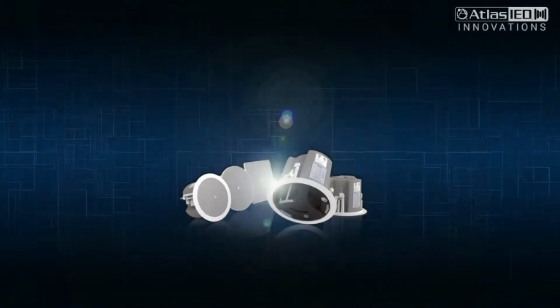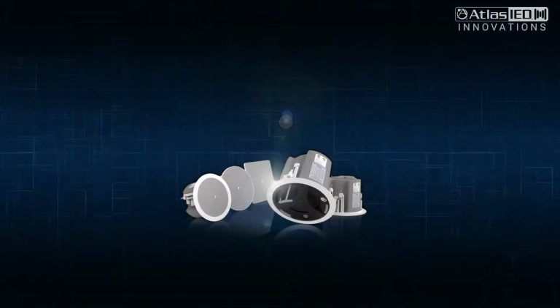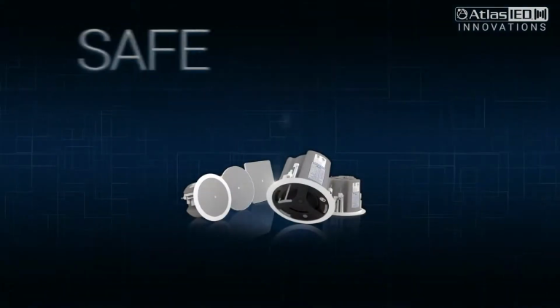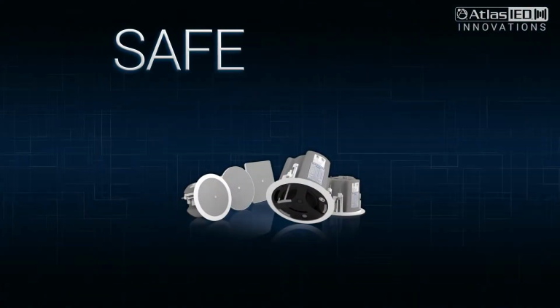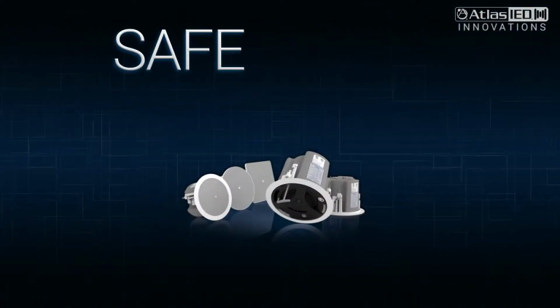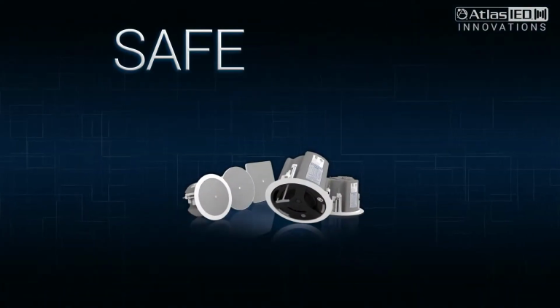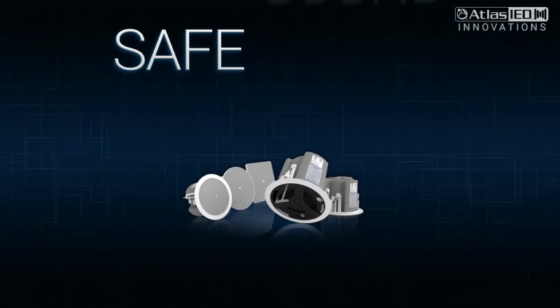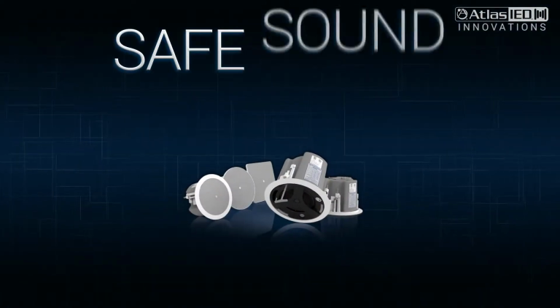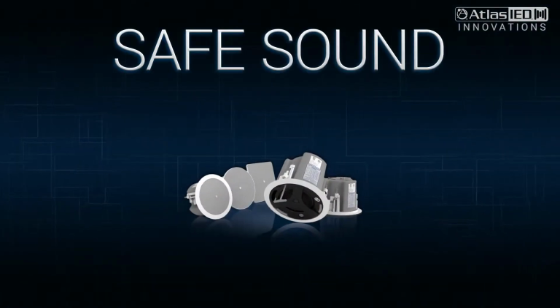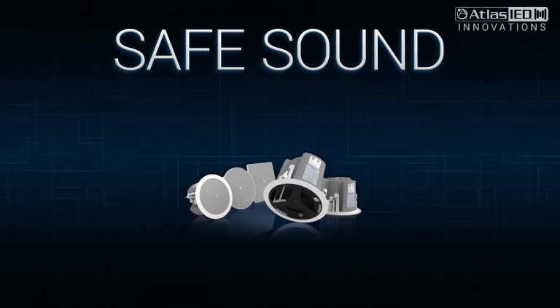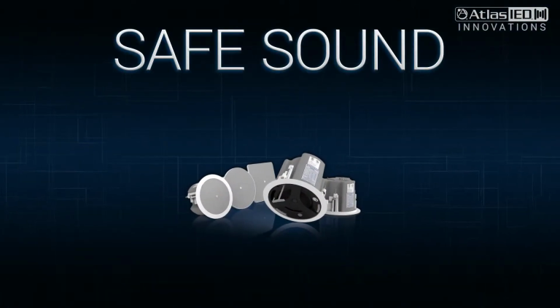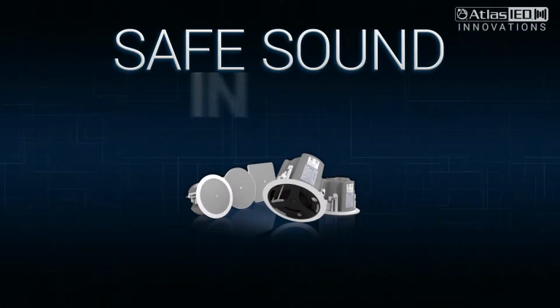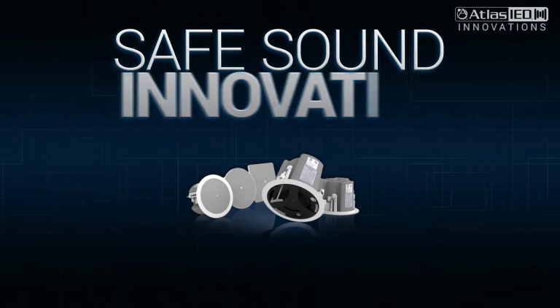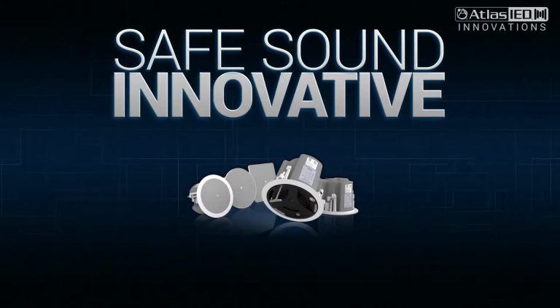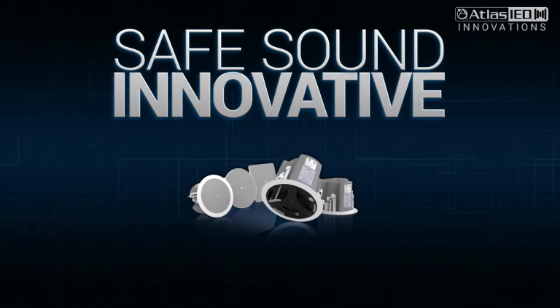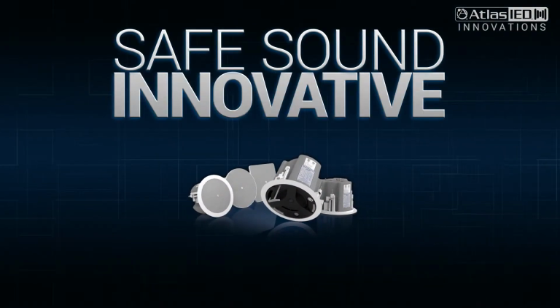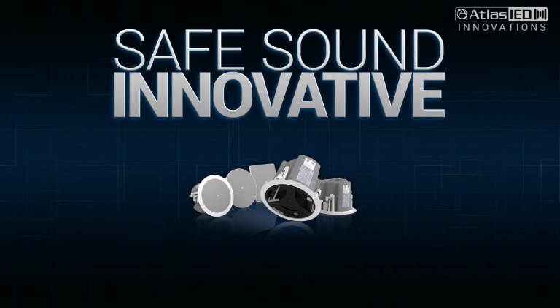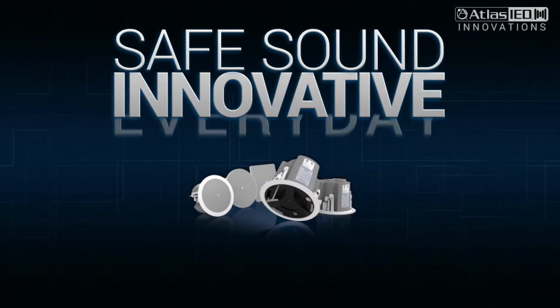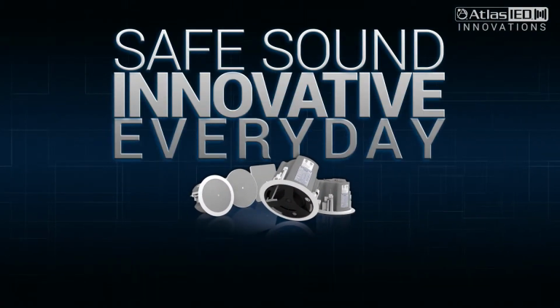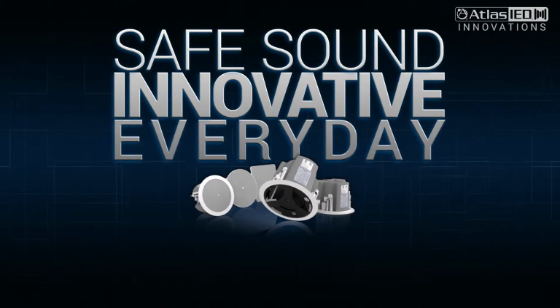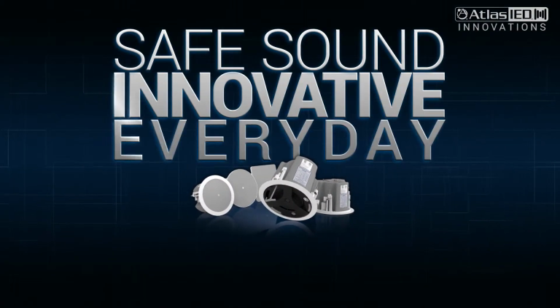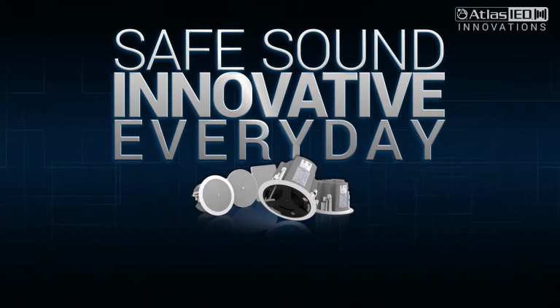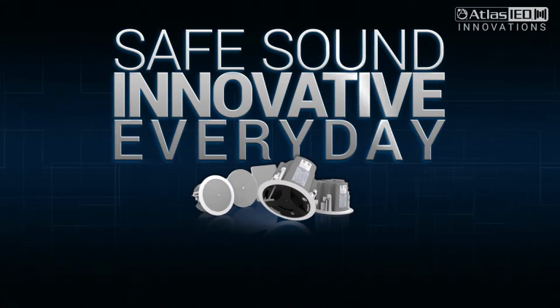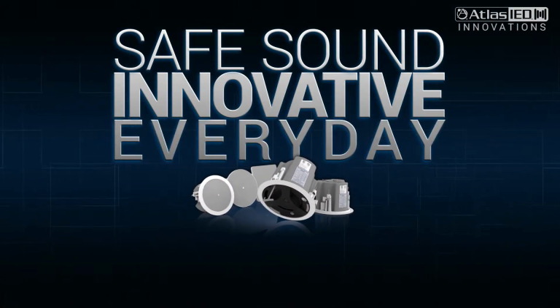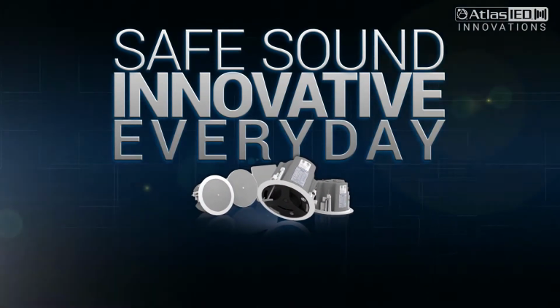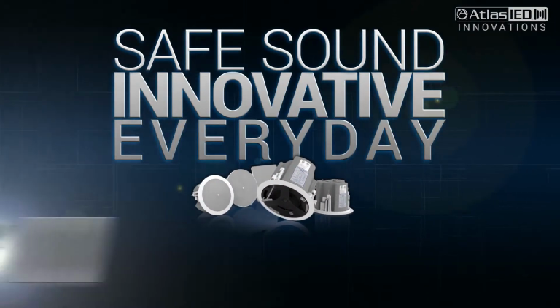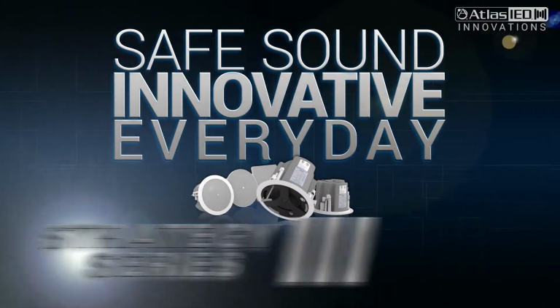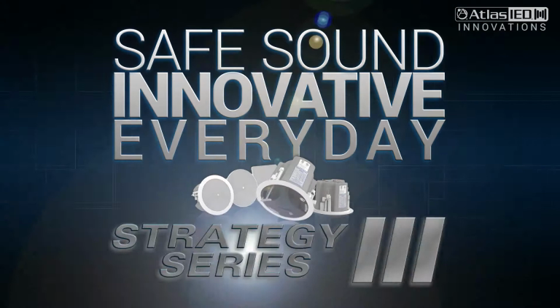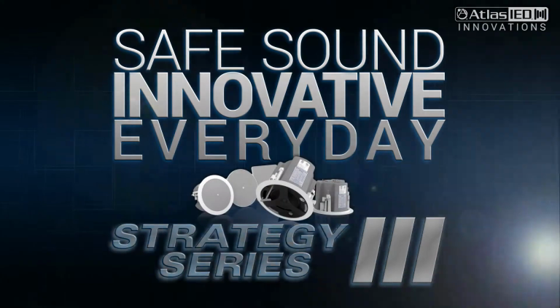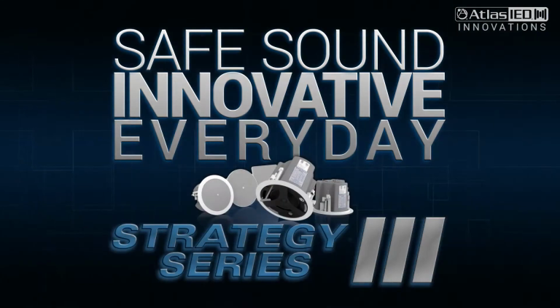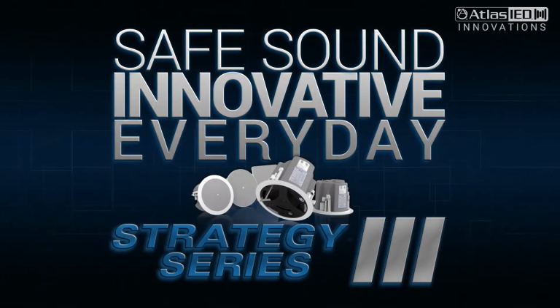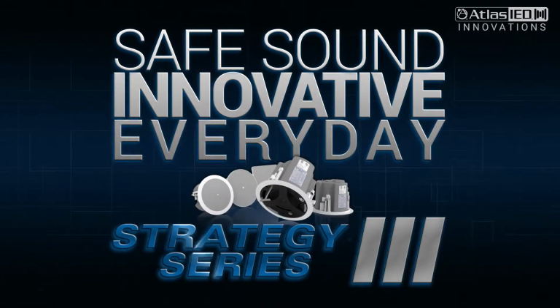Safe, sound, innovative, and everyday. The Strategy 3 Series.